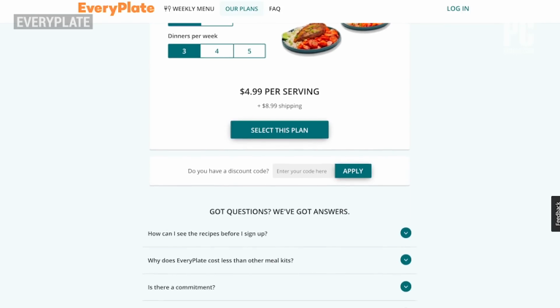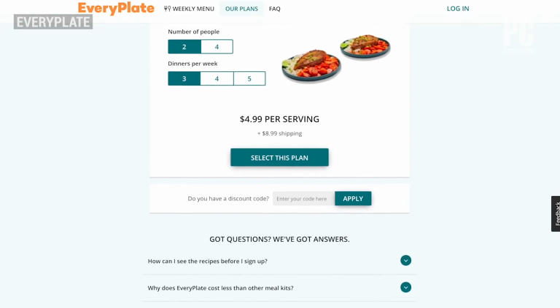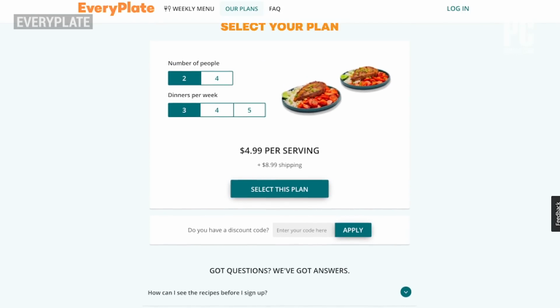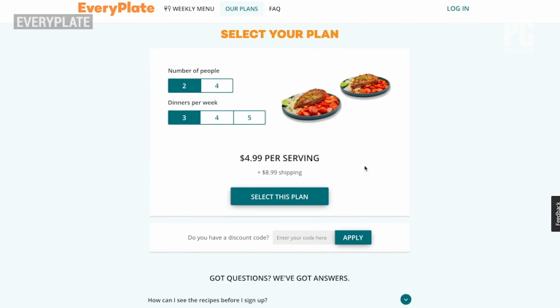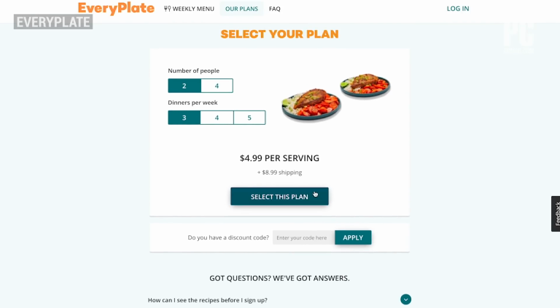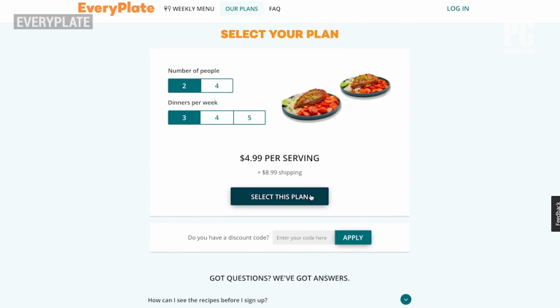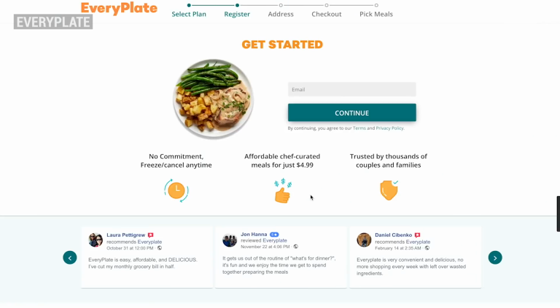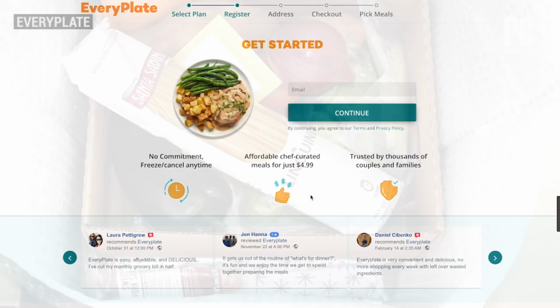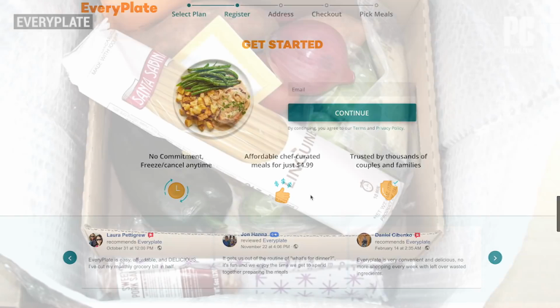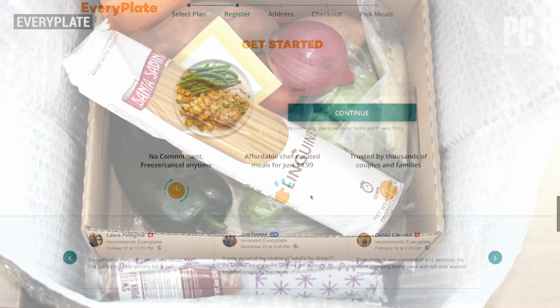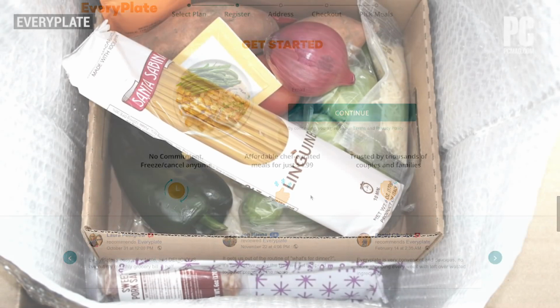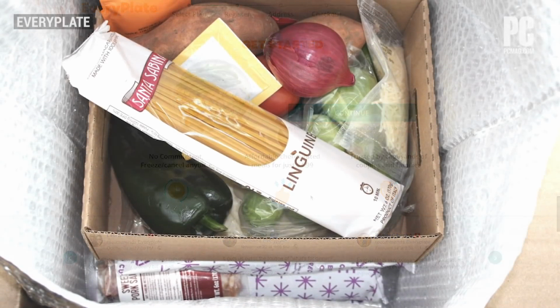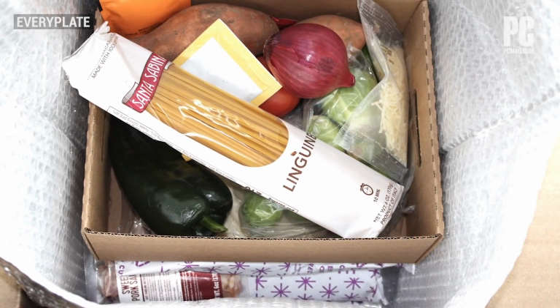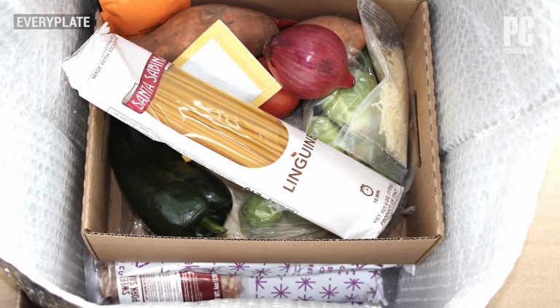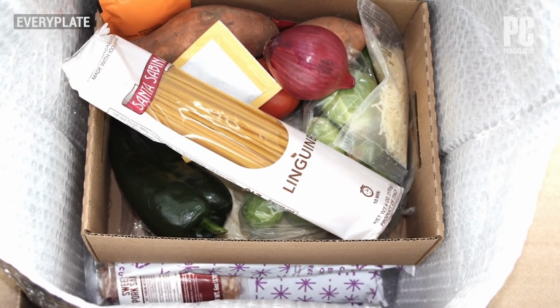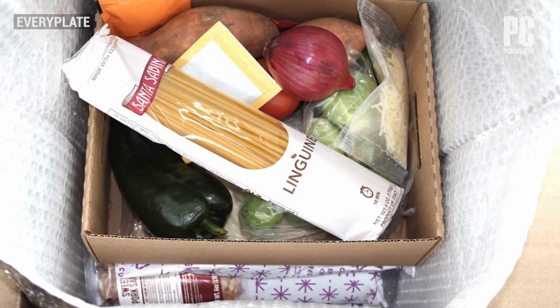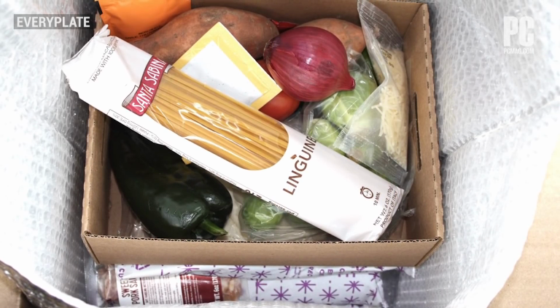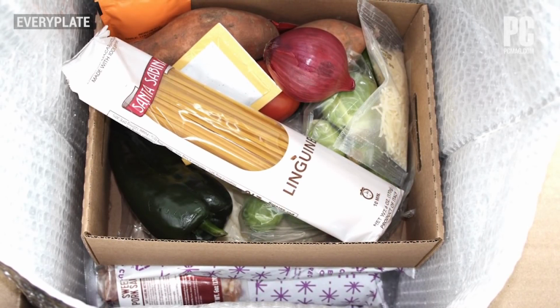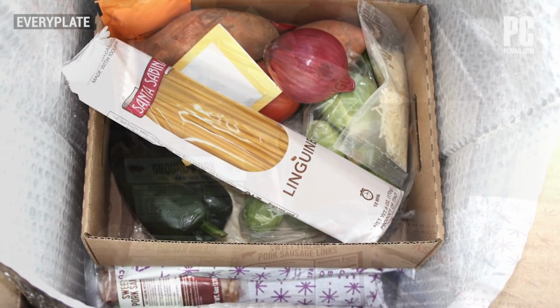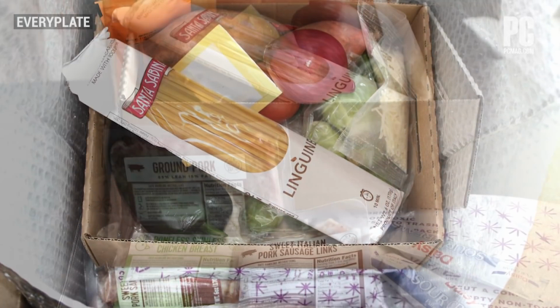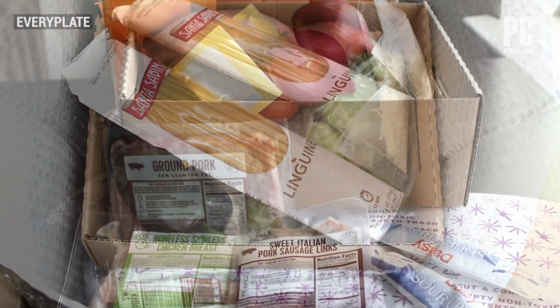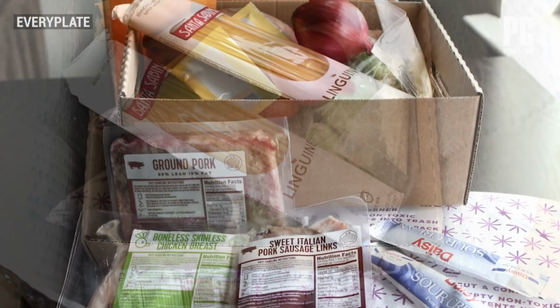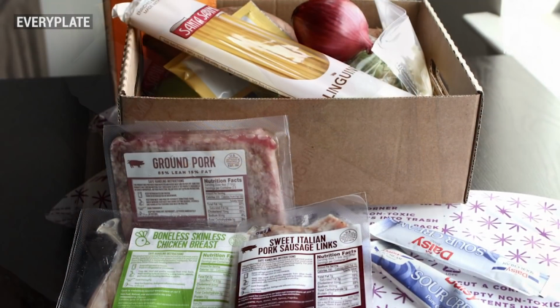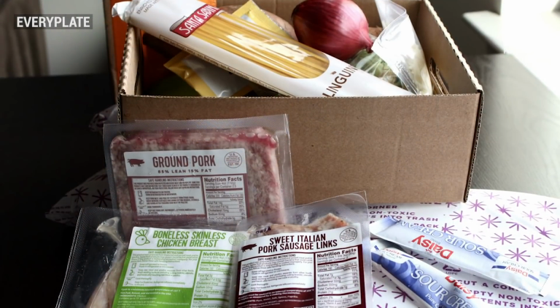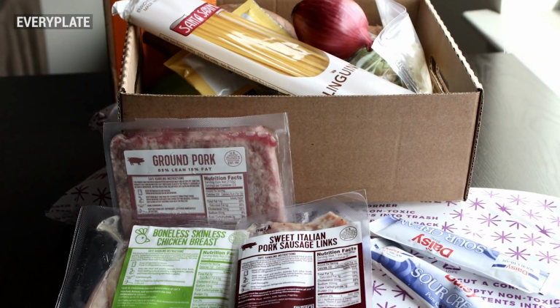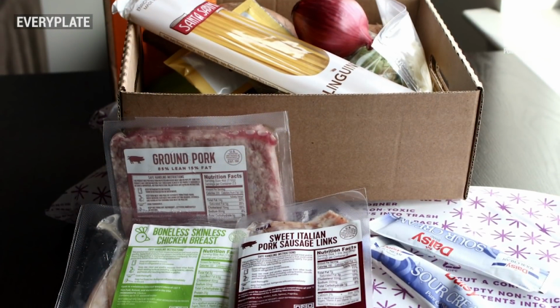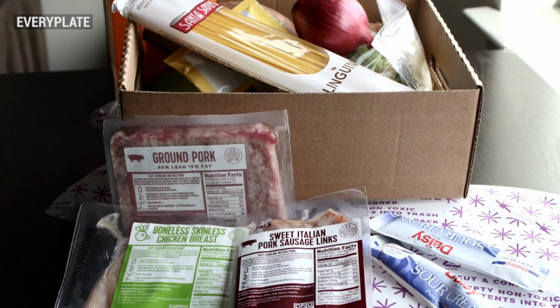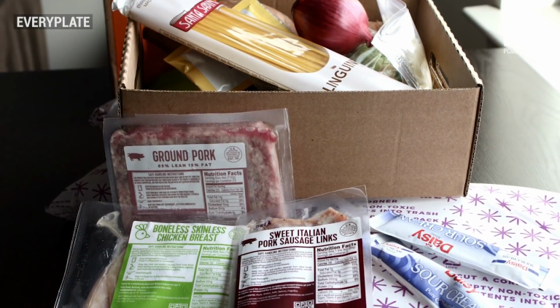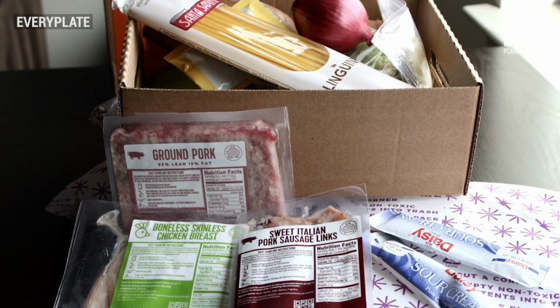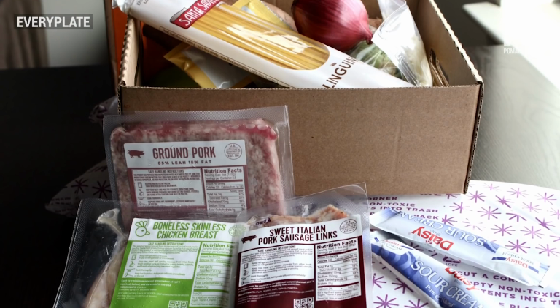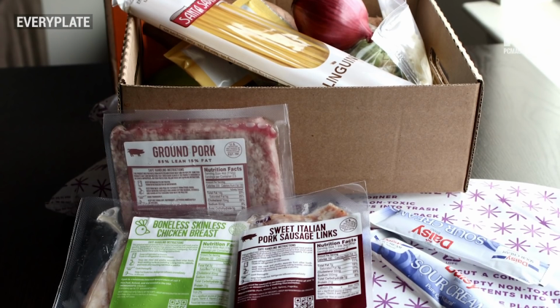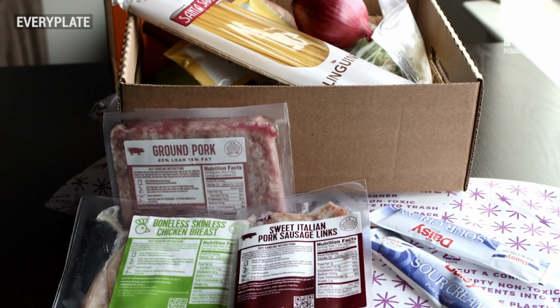It's hard to argue with the cost, and the student discount should make it even more appealing, but you should expect a meat and potatoes kind of plan, and not quinoa and kale.